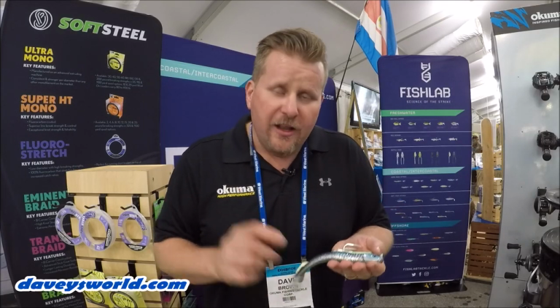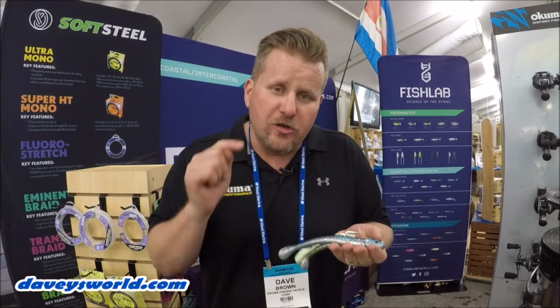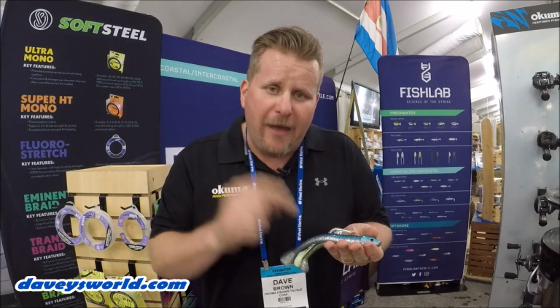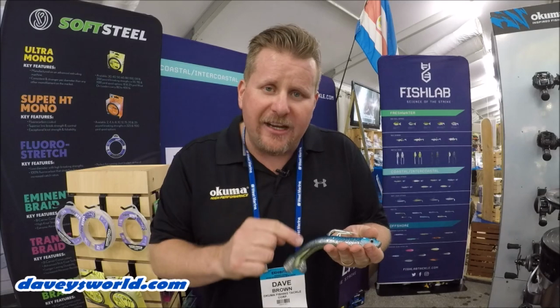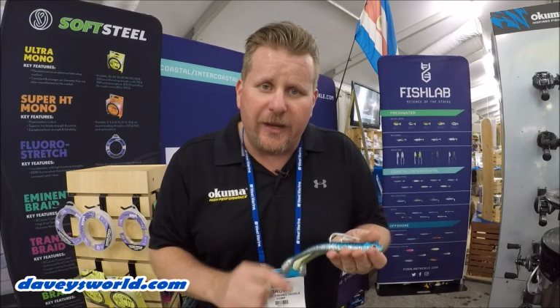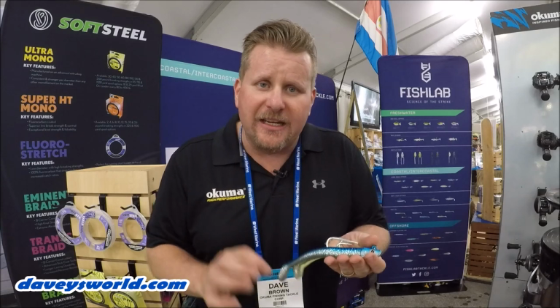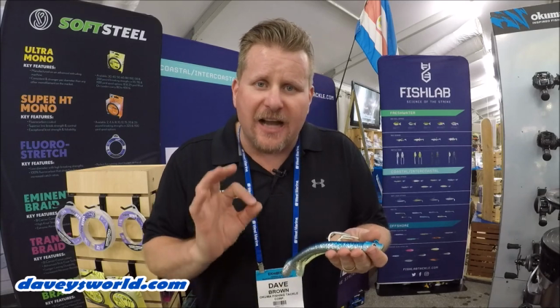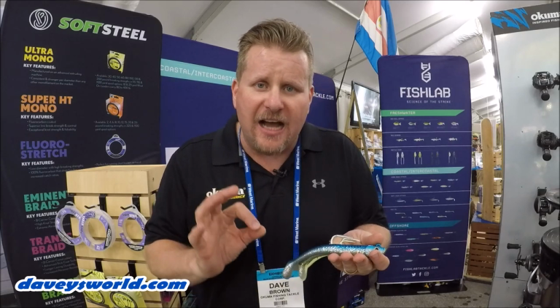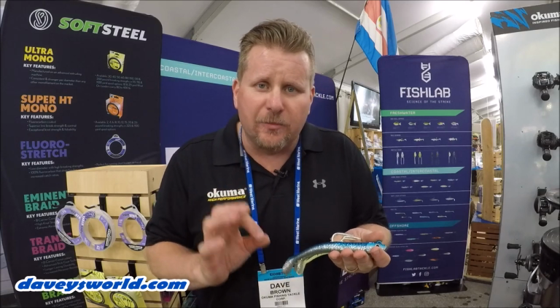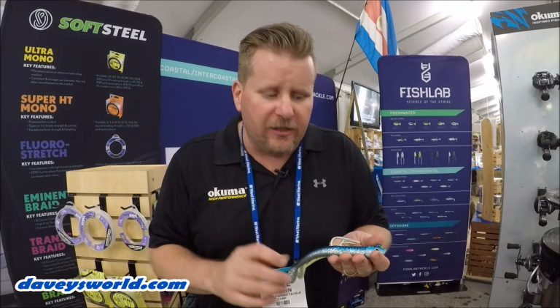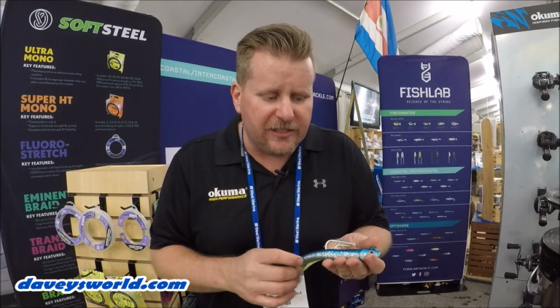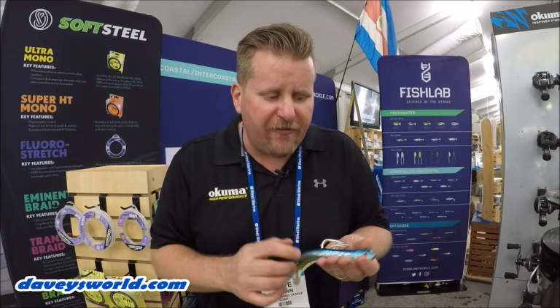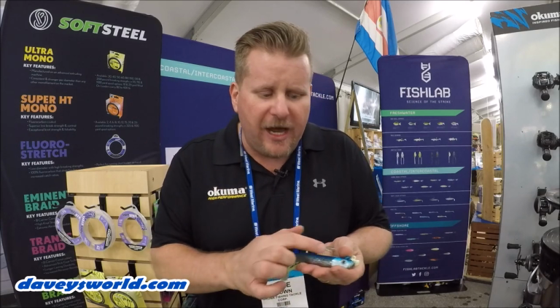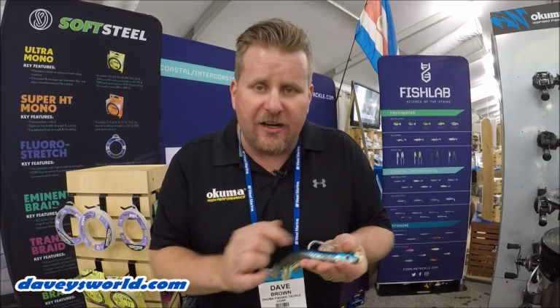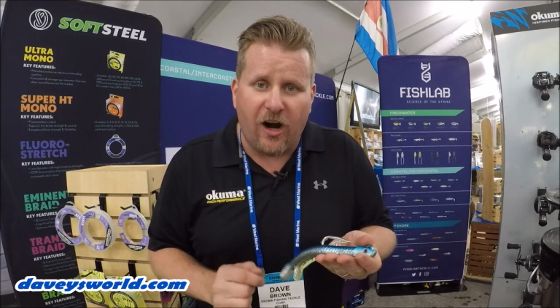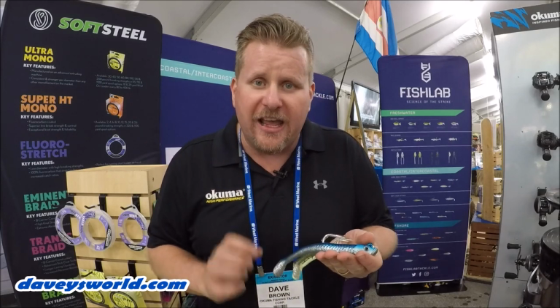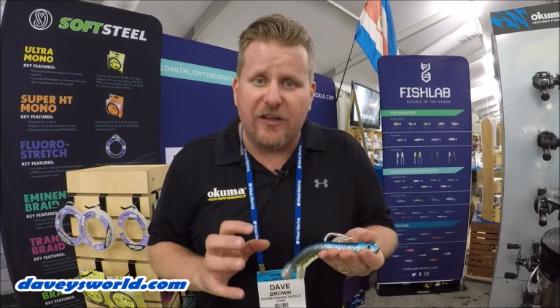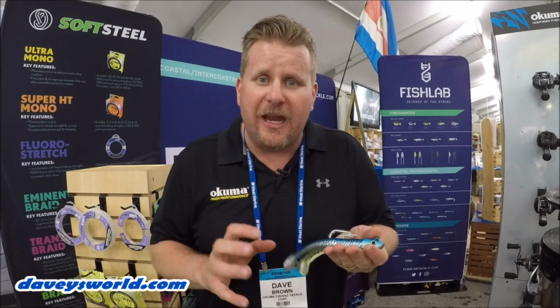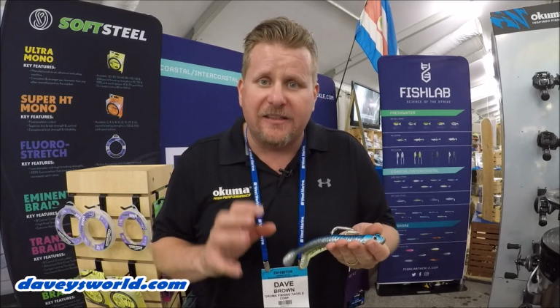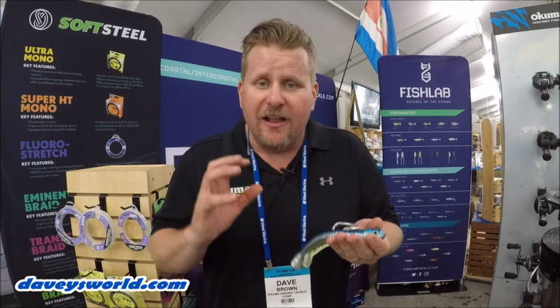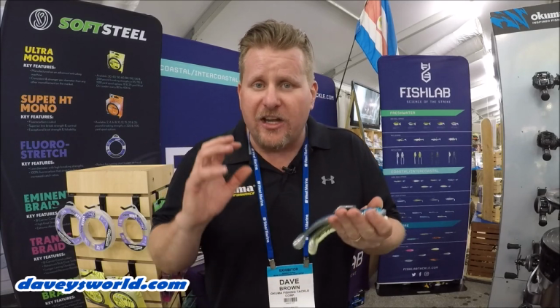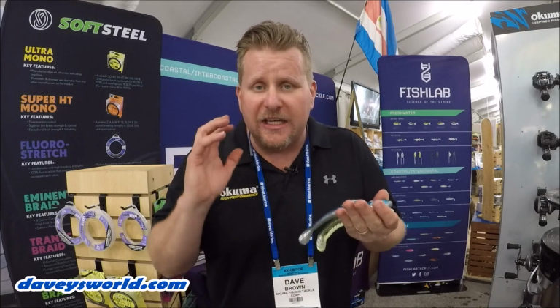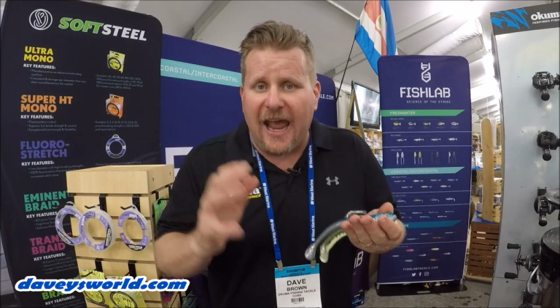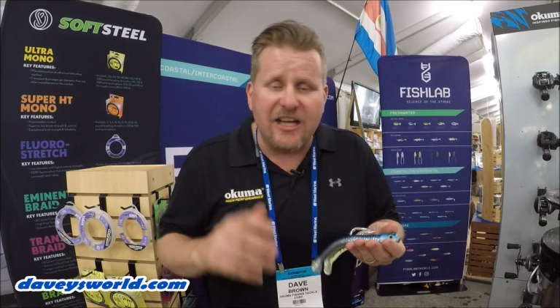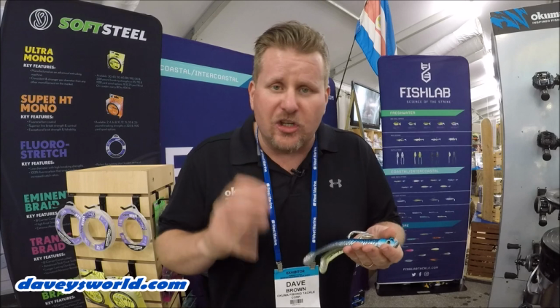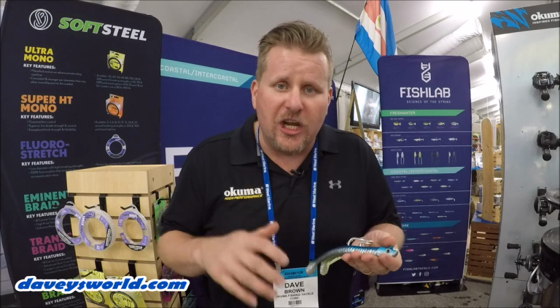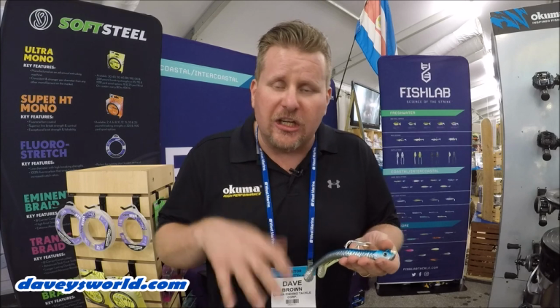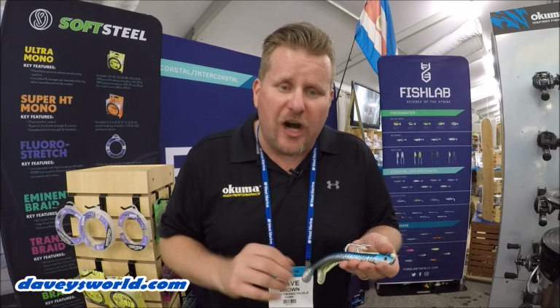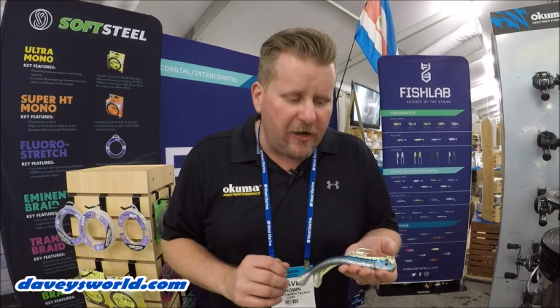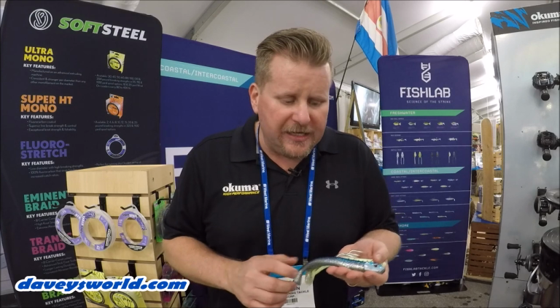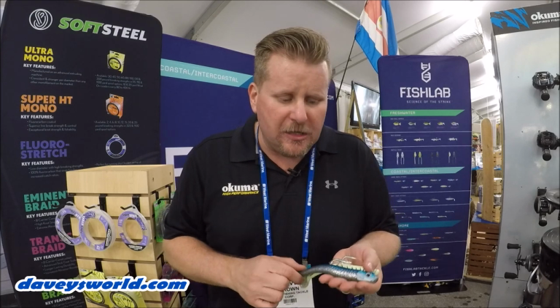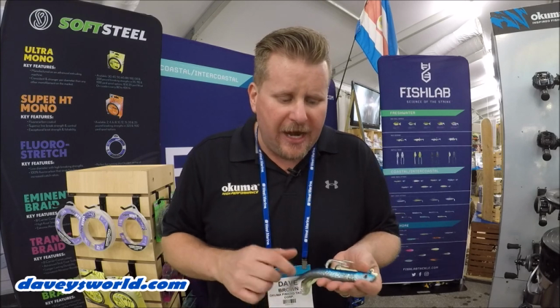The new Mad Eel Bait is an awesome little soft-bodied, hard, heavy bait that you can cast, you can jig, you can drop all the way down to the bottom.